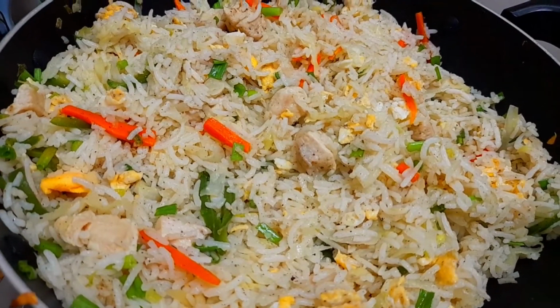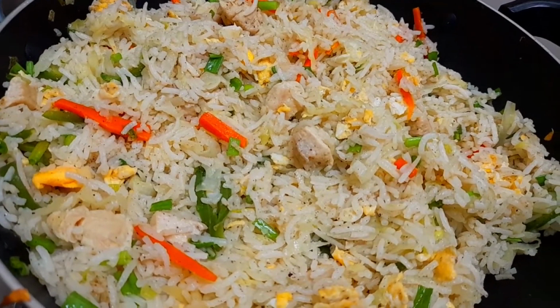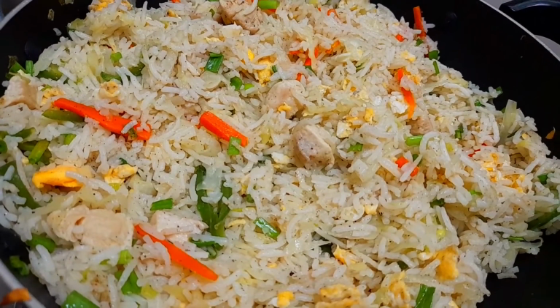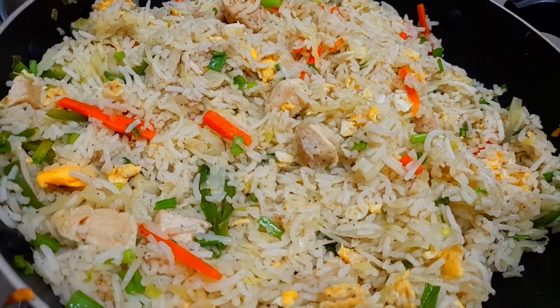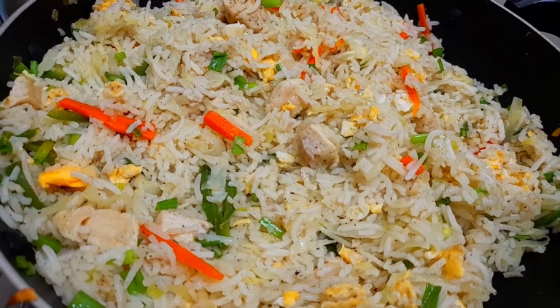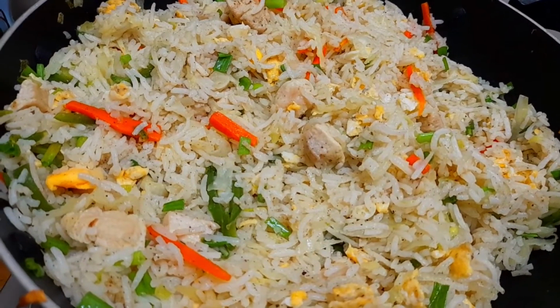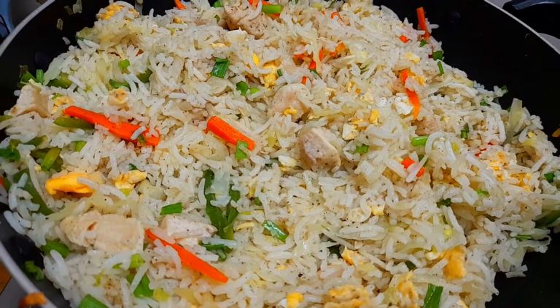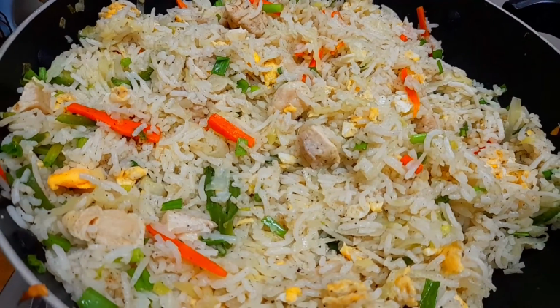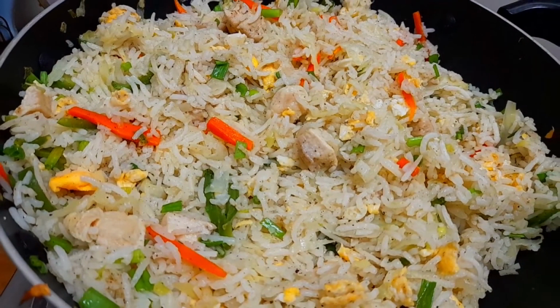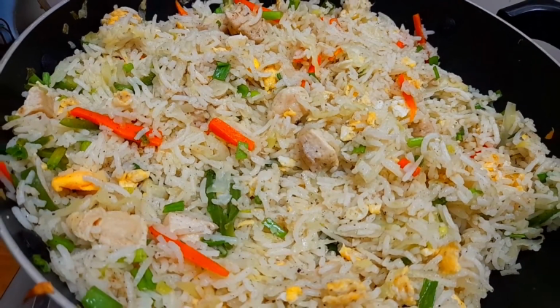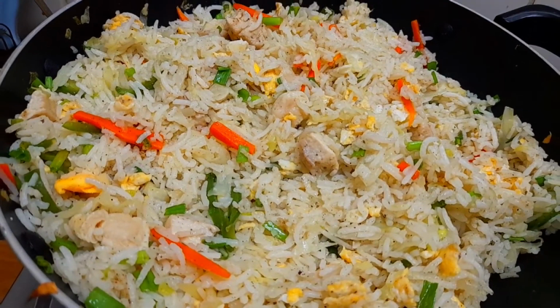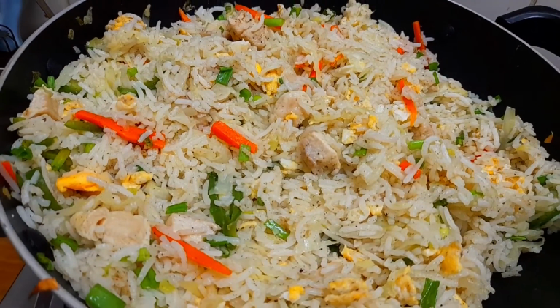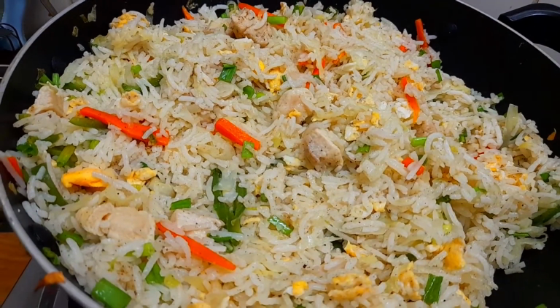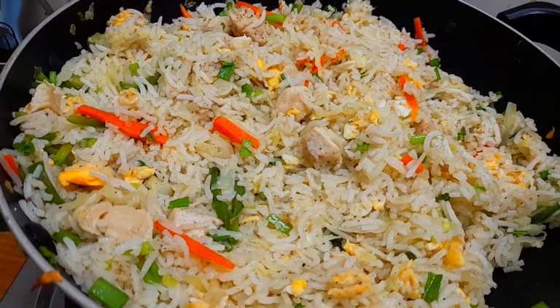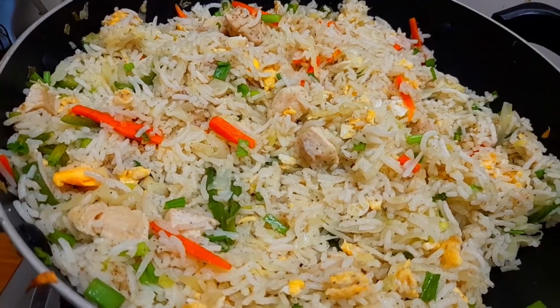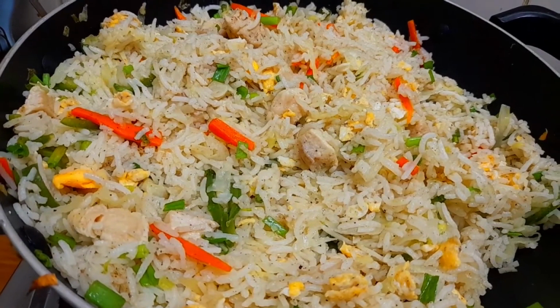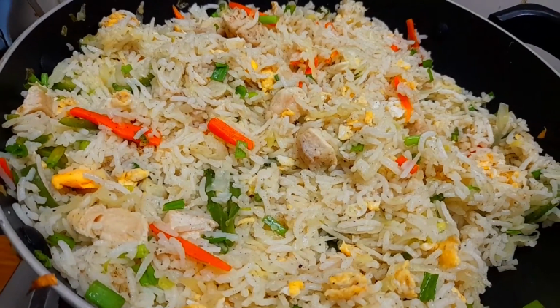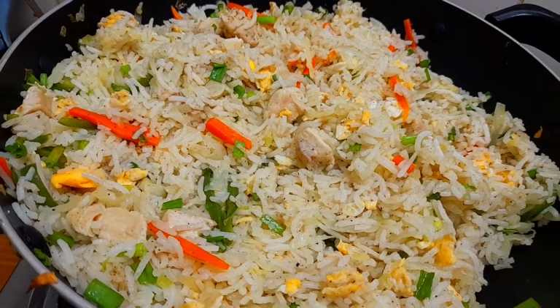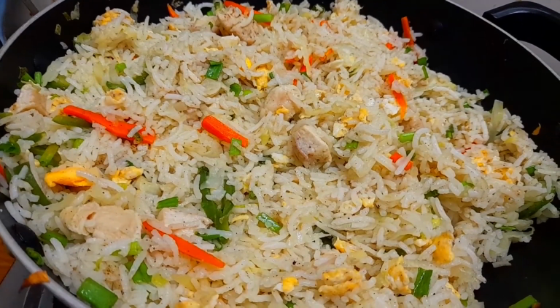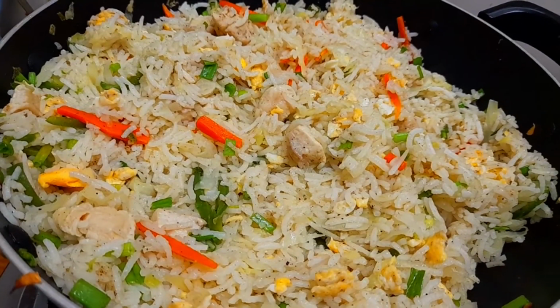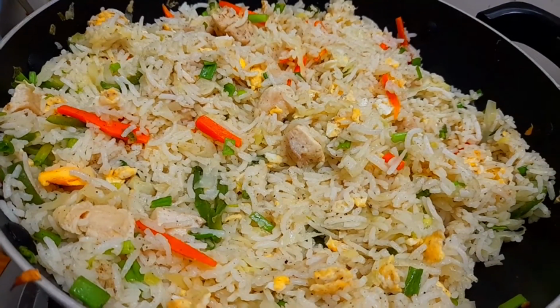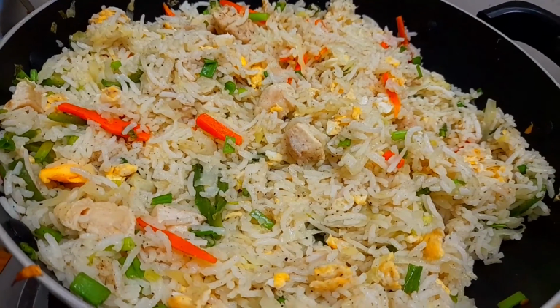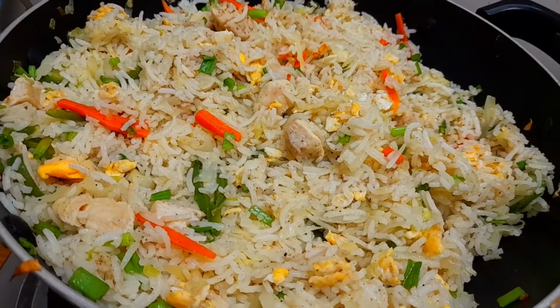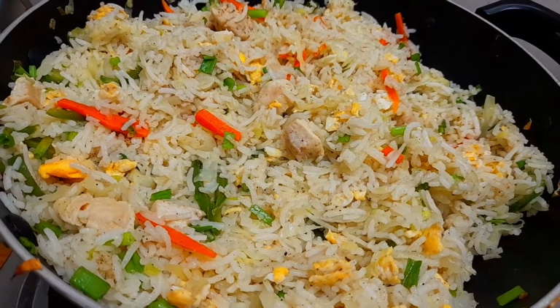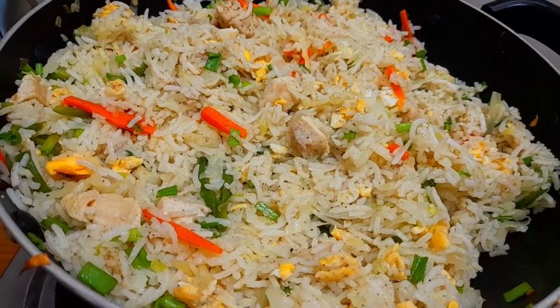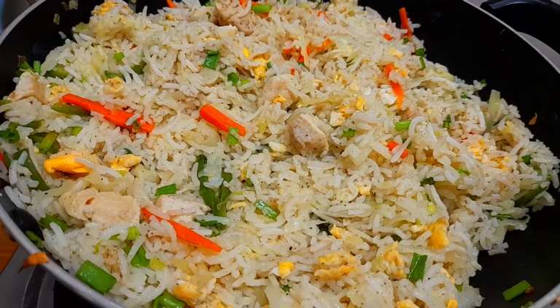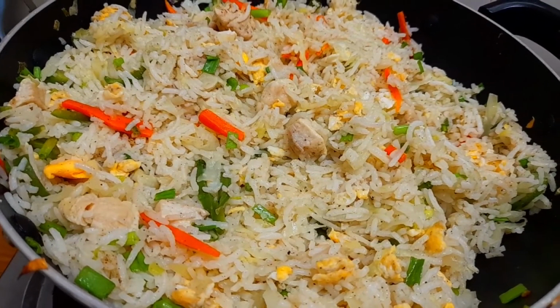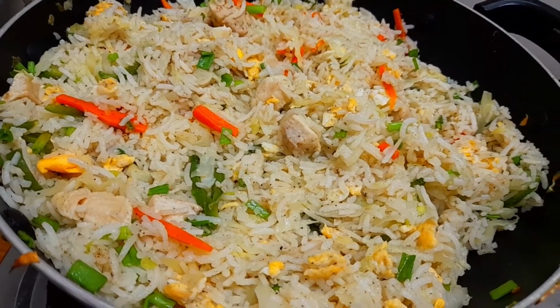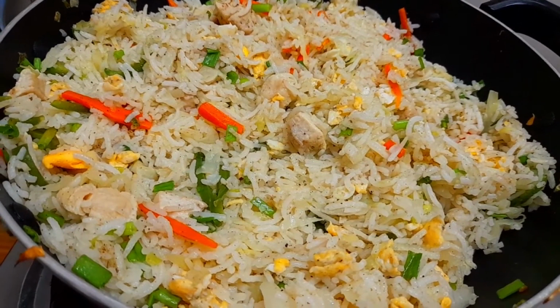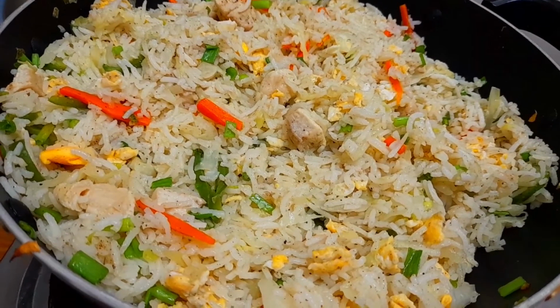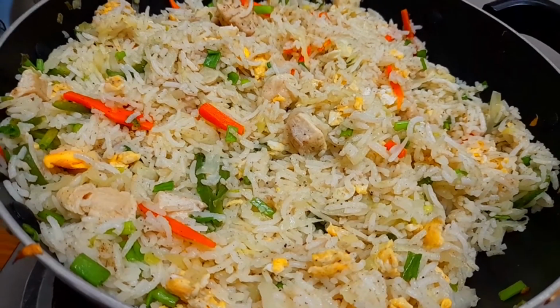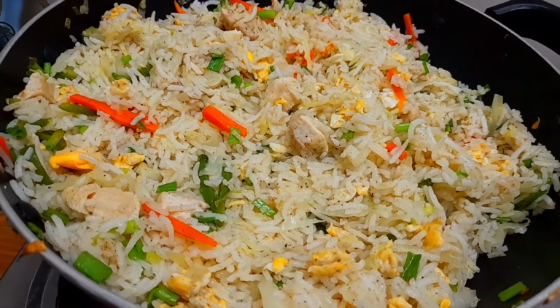It is very spicy. Let's try this recipe for you. Let's see how you can do it.